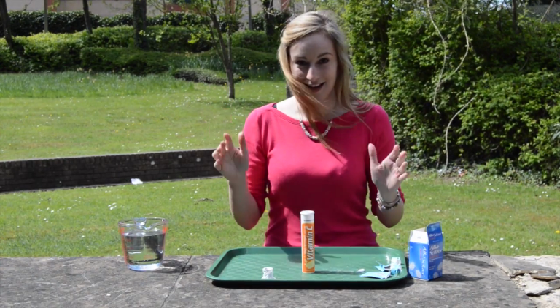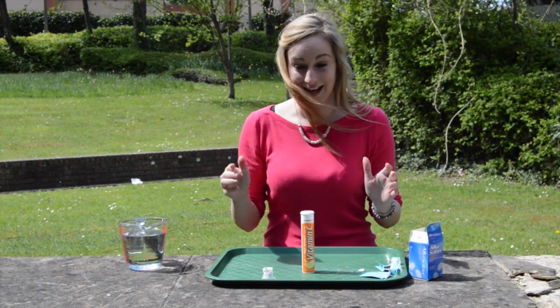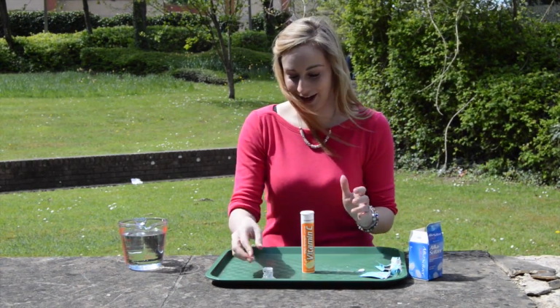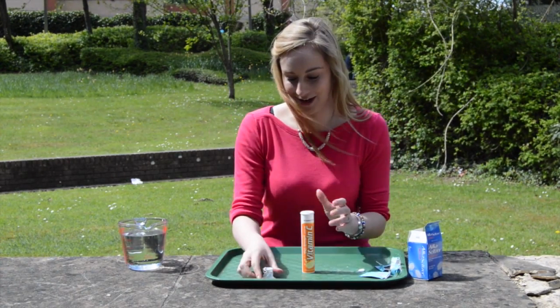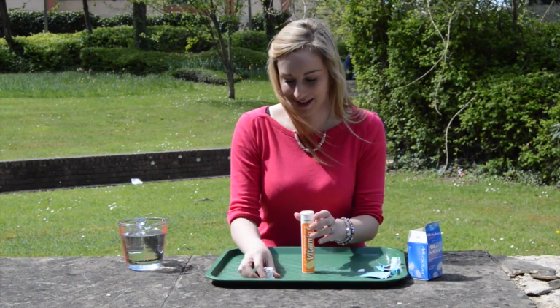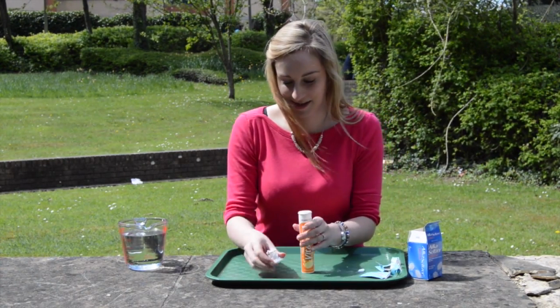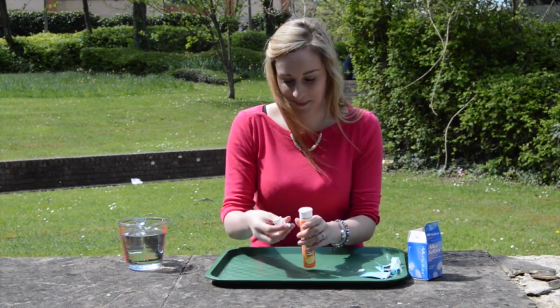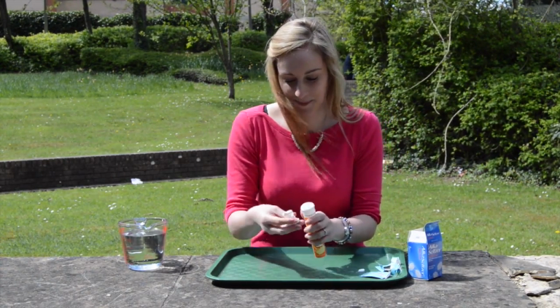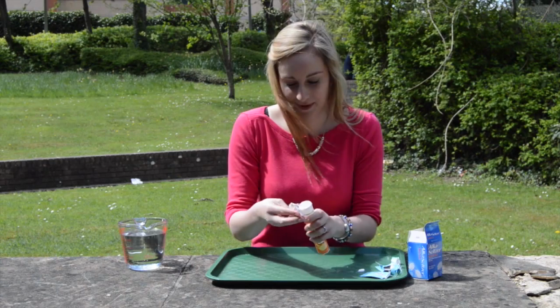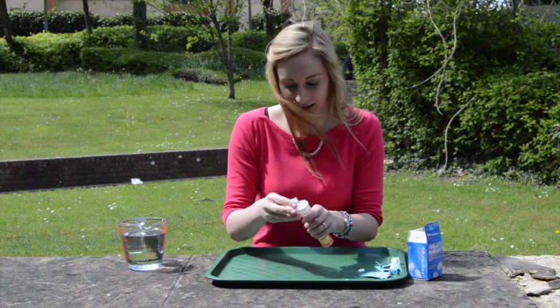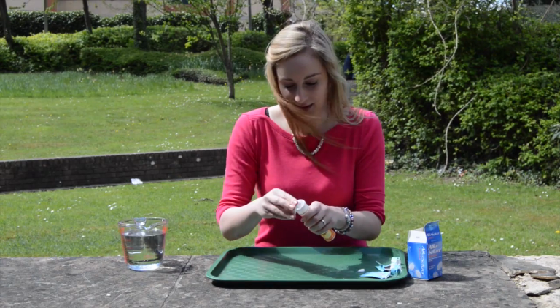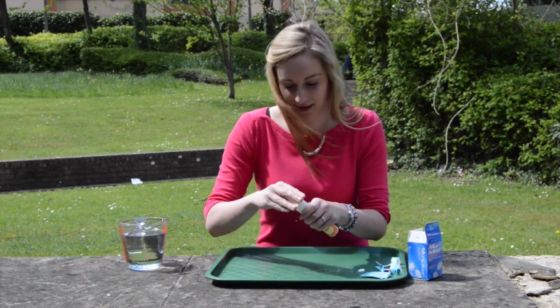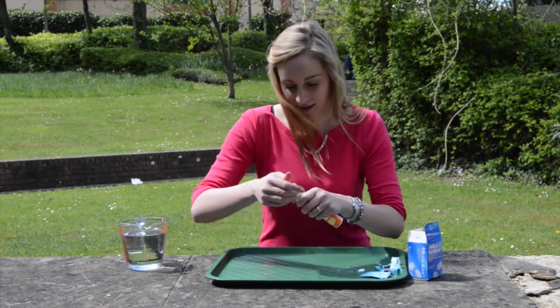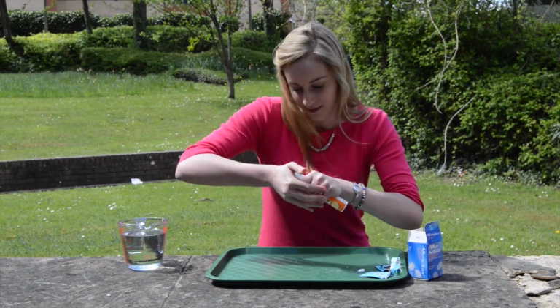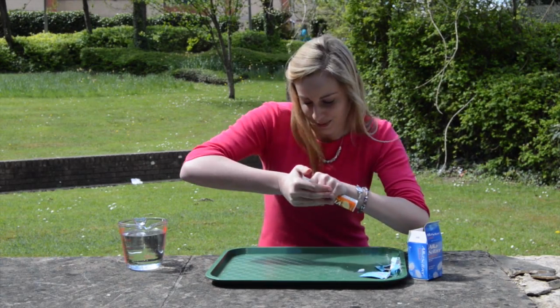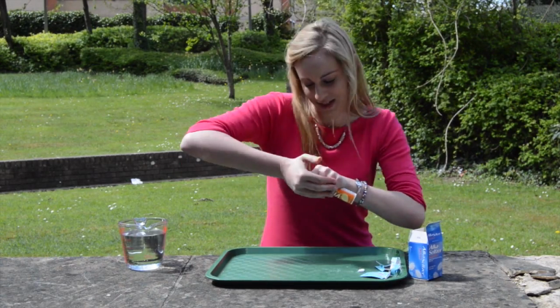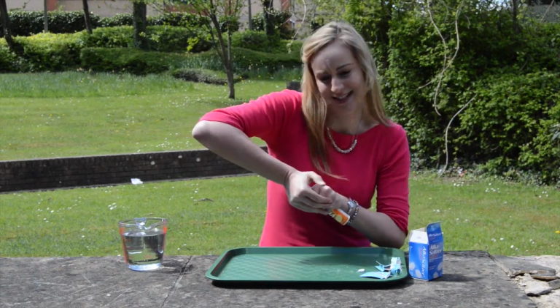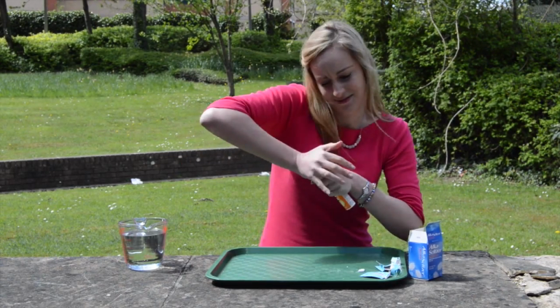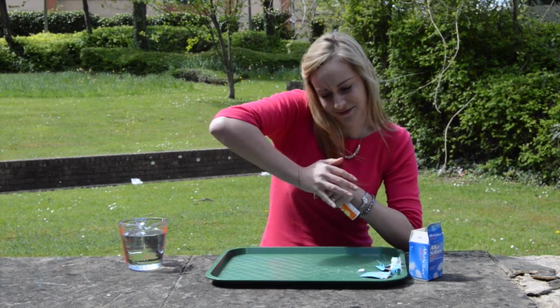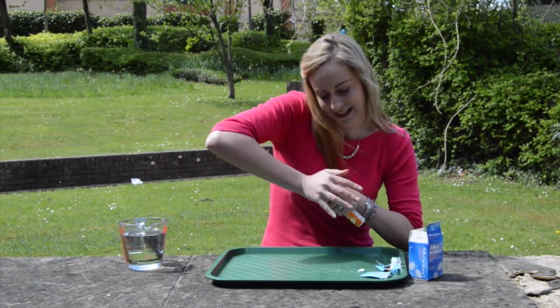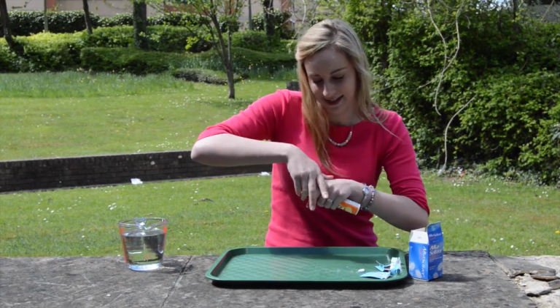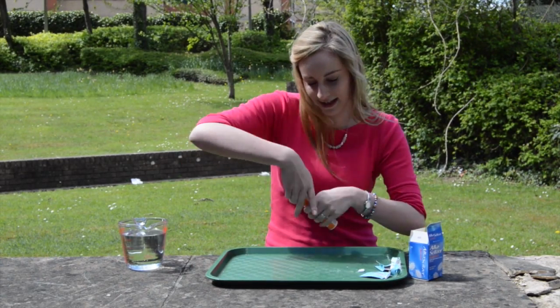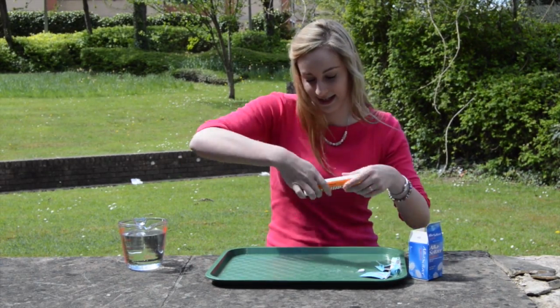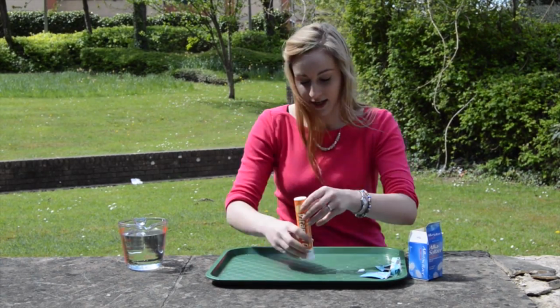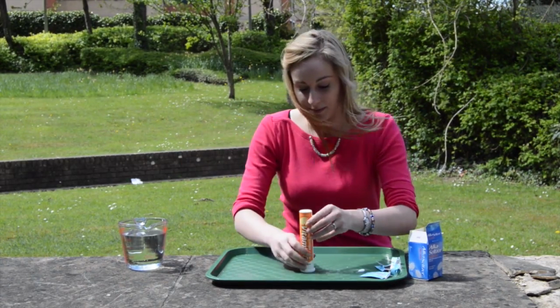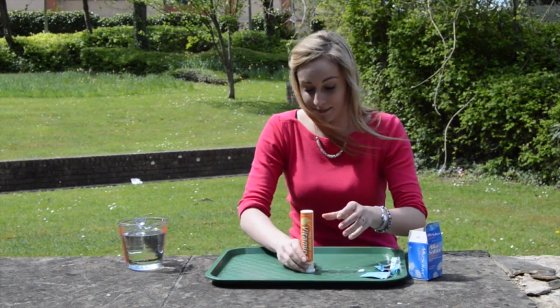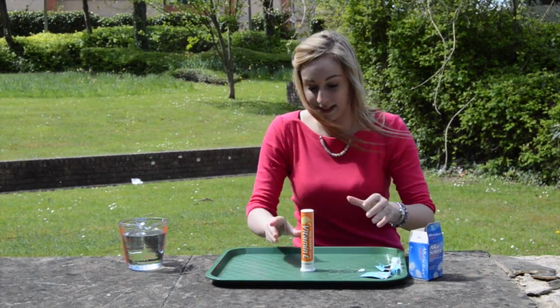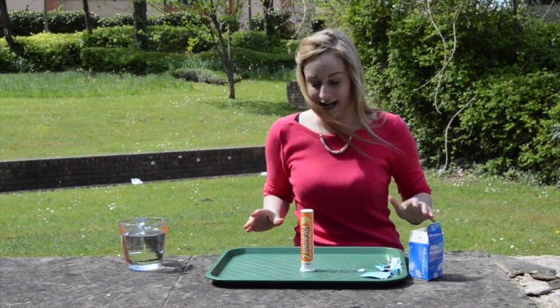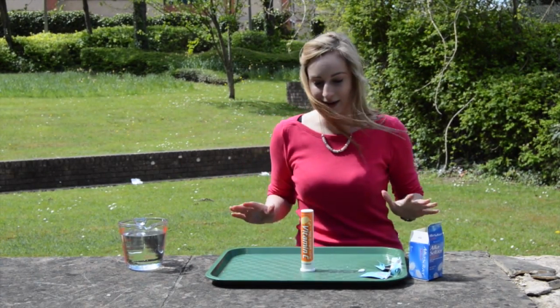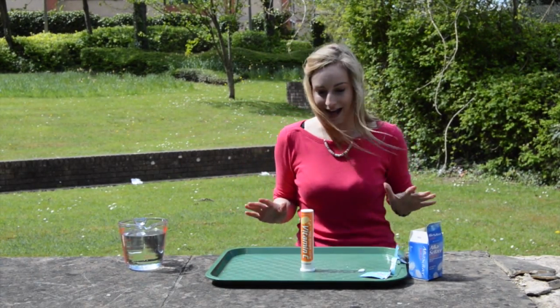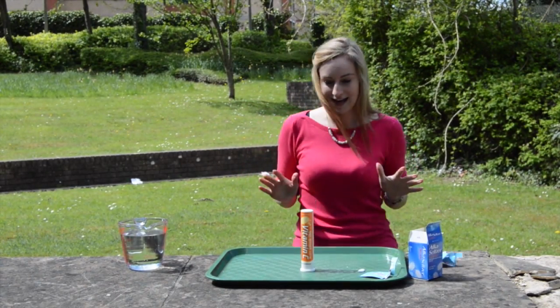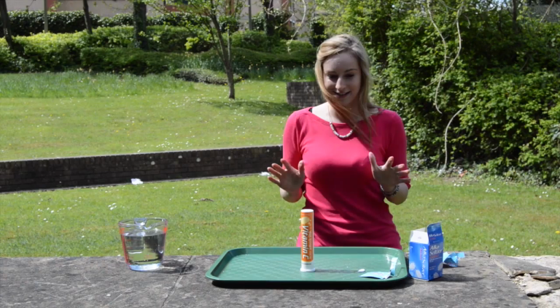Here goes. Push that lid on really tightly, put it upside down and...